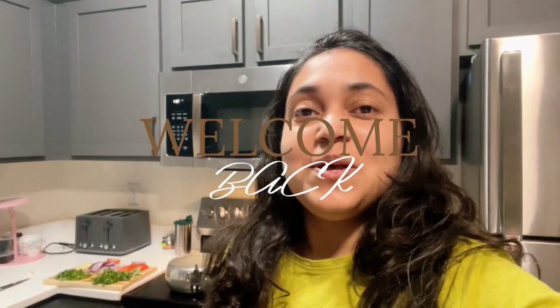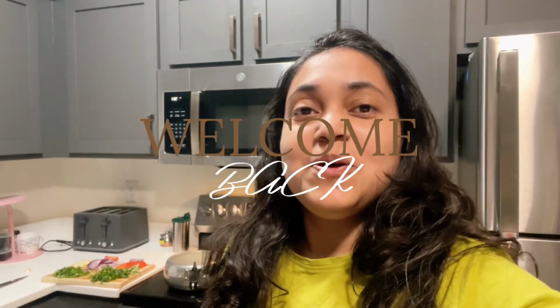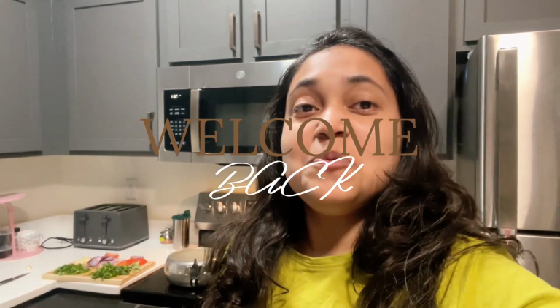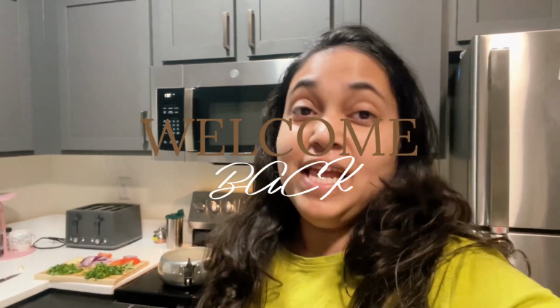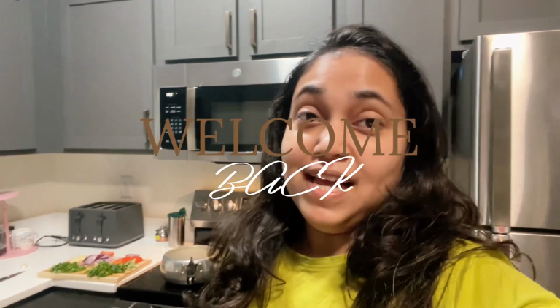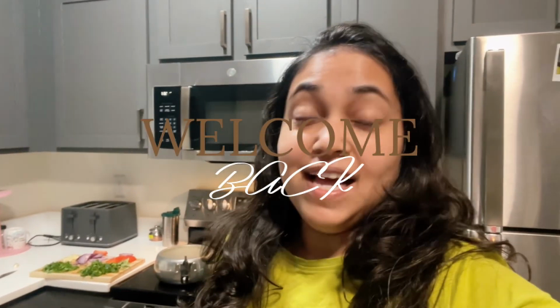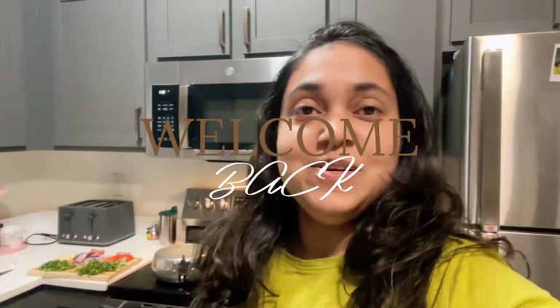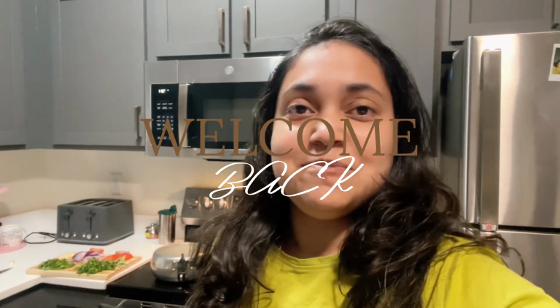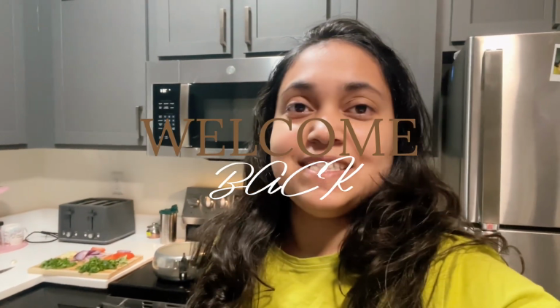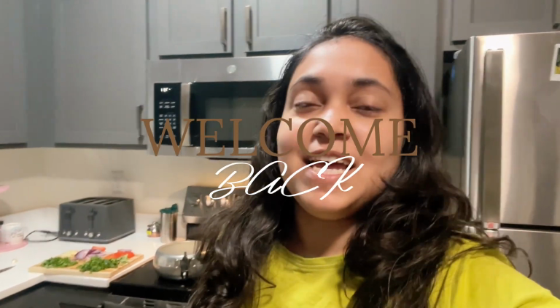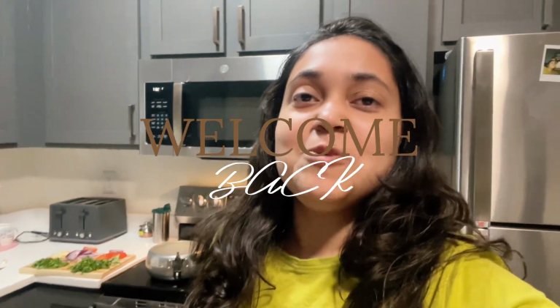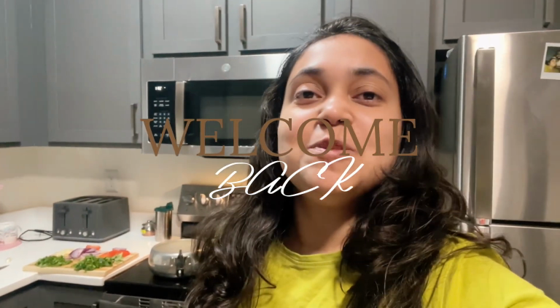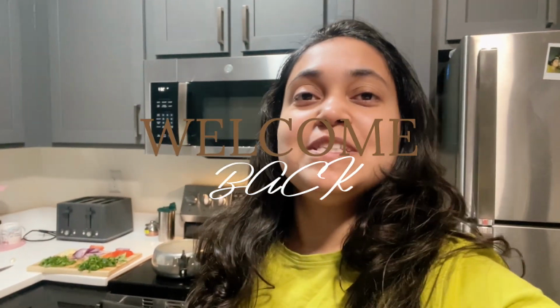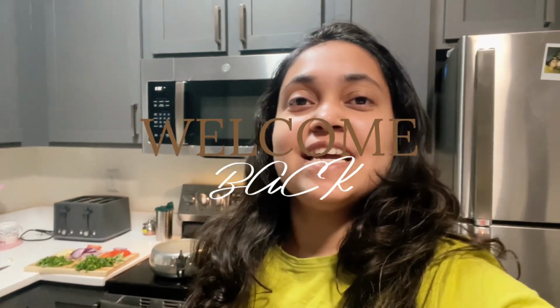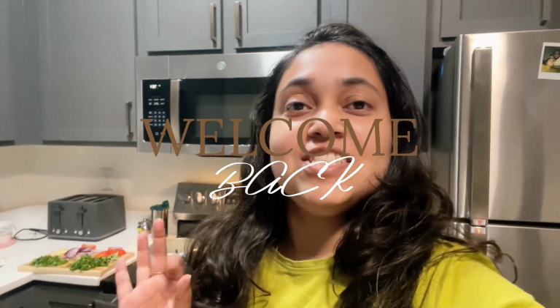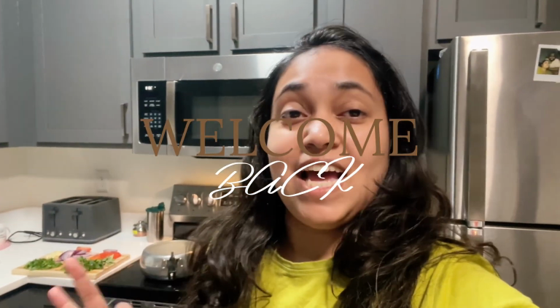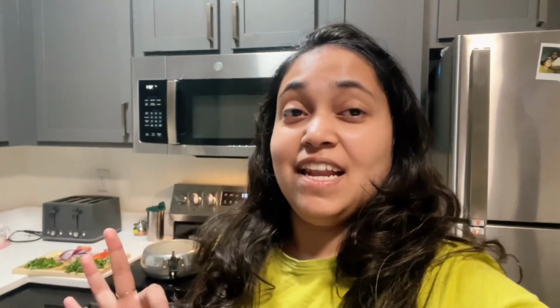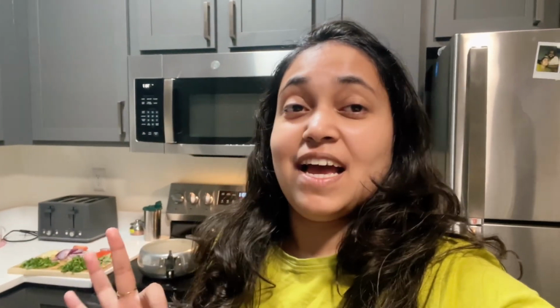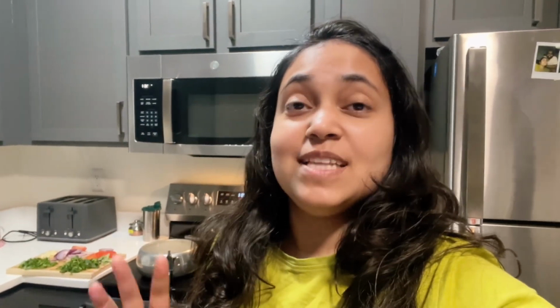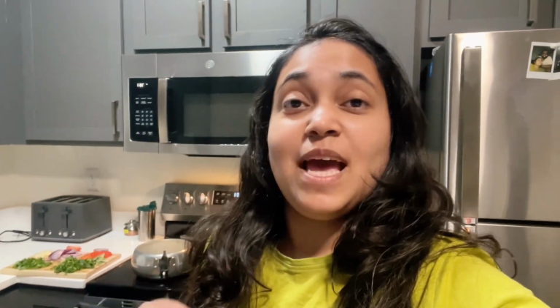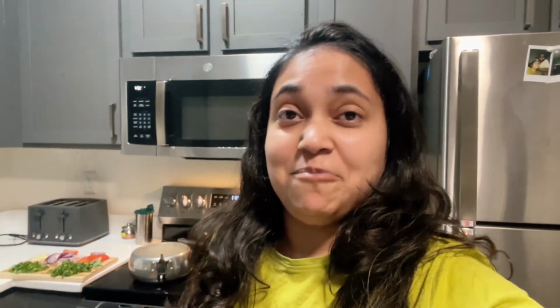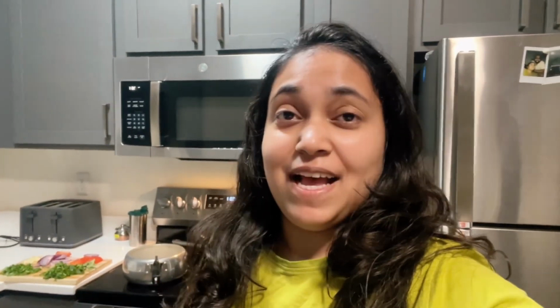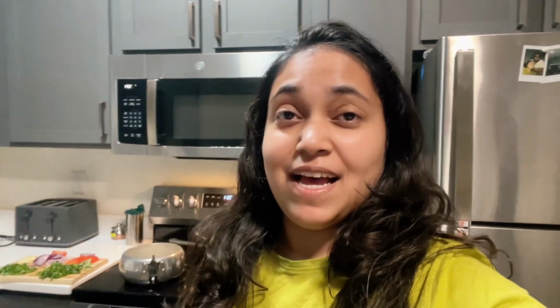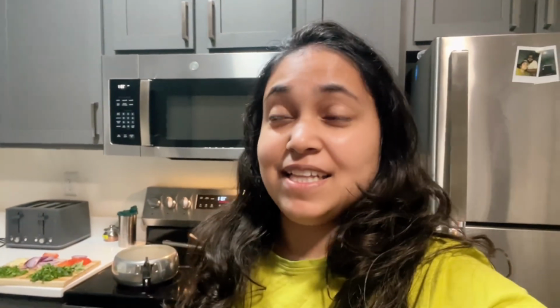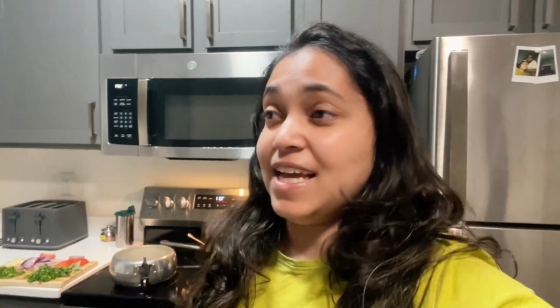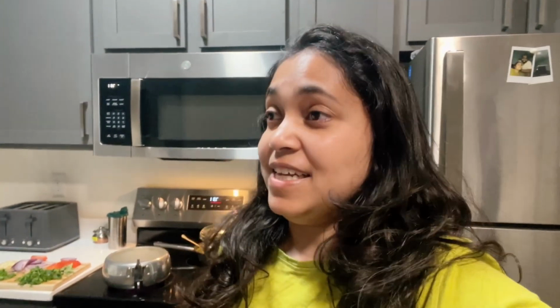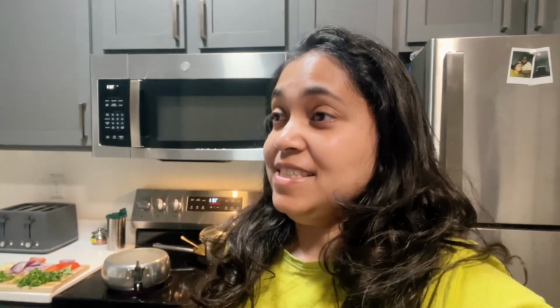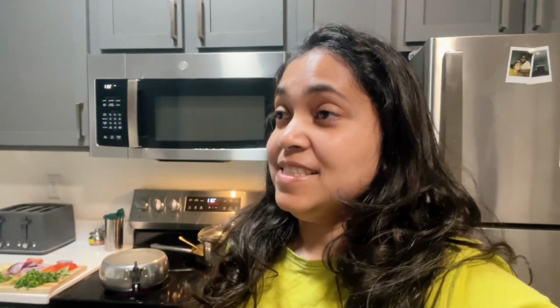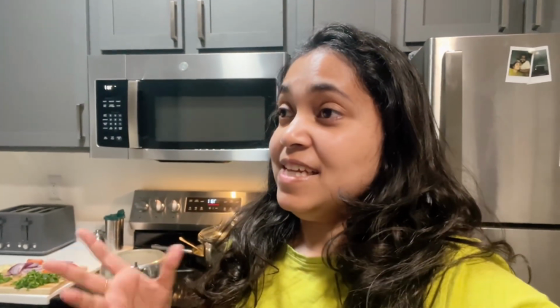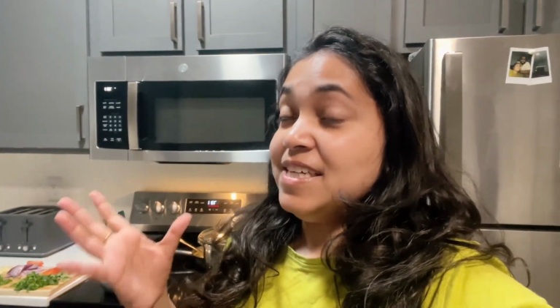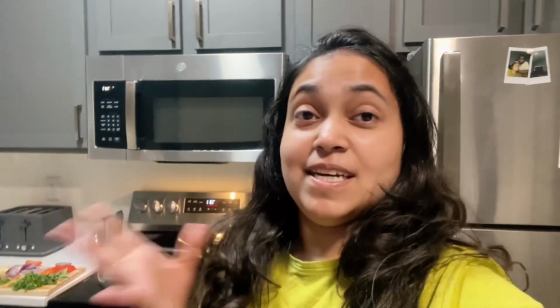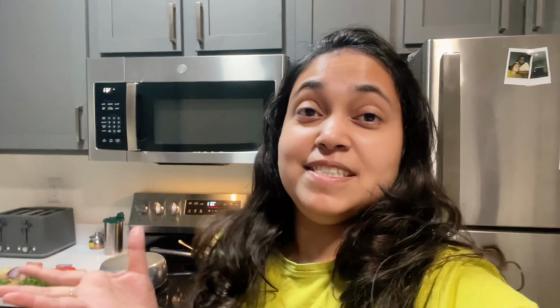Well, hello, Namaskar! Hope that you all are happy, happy and happy.